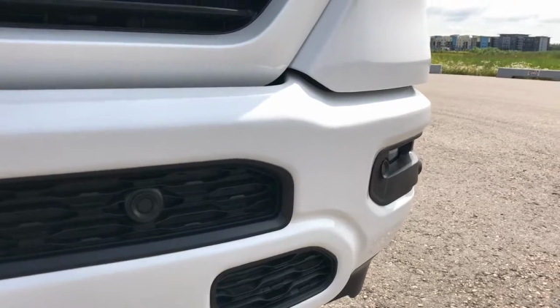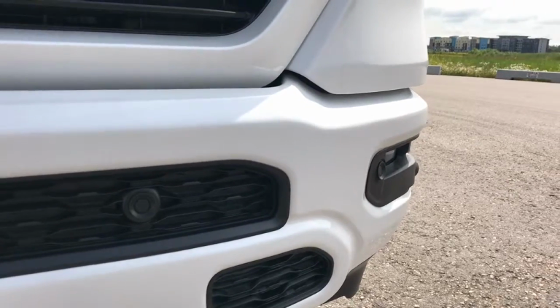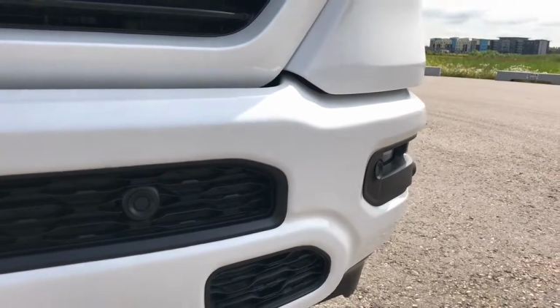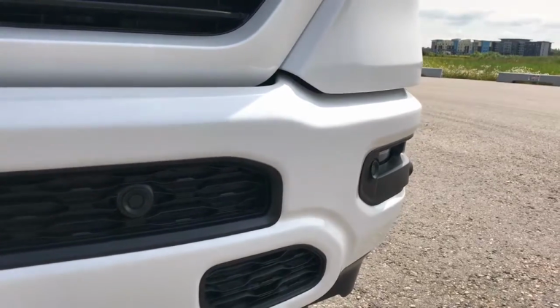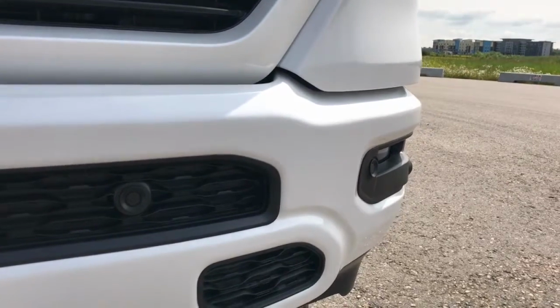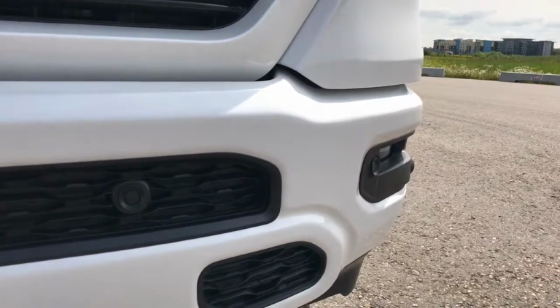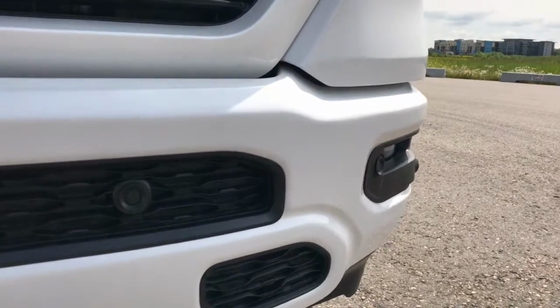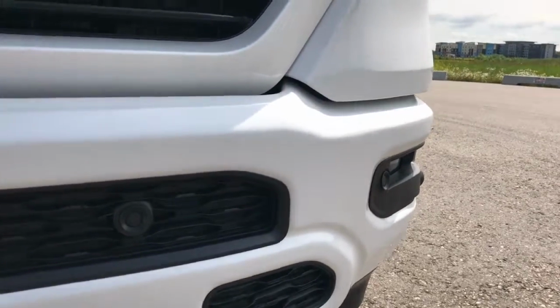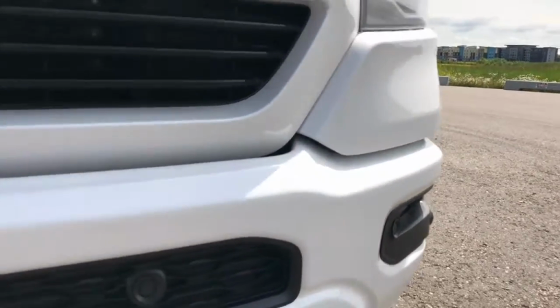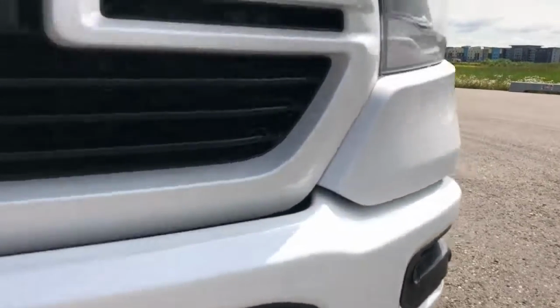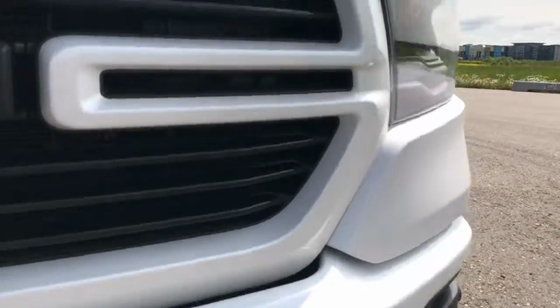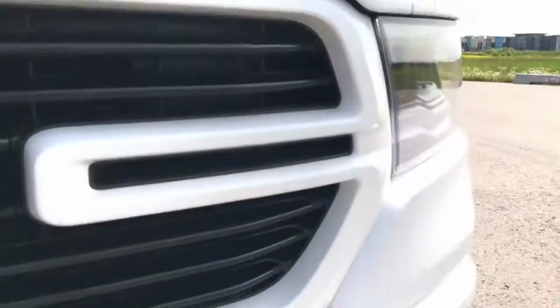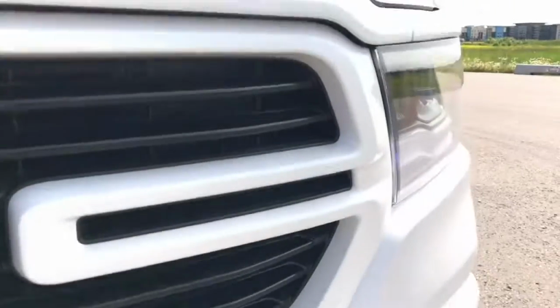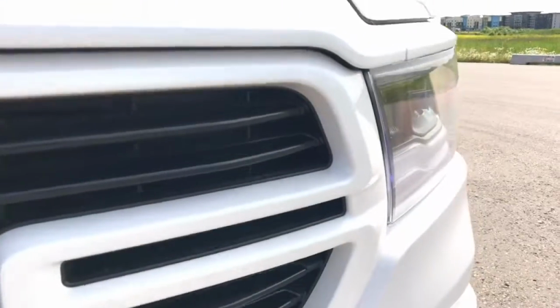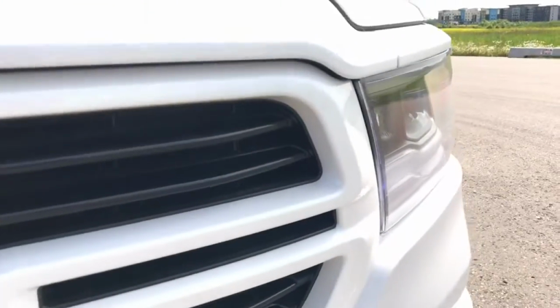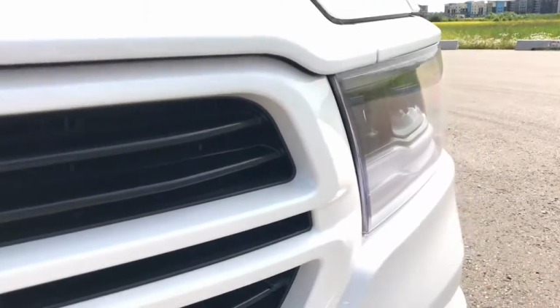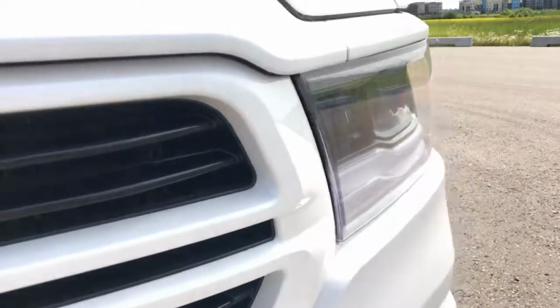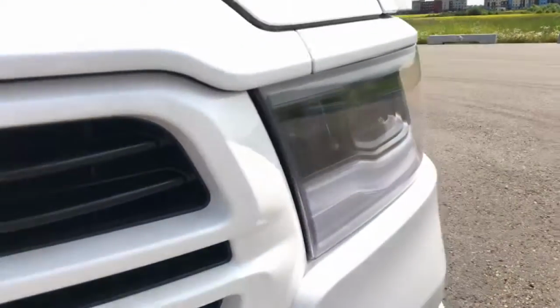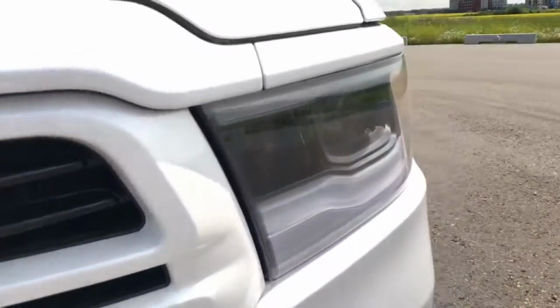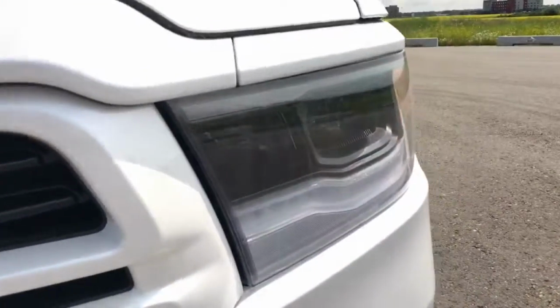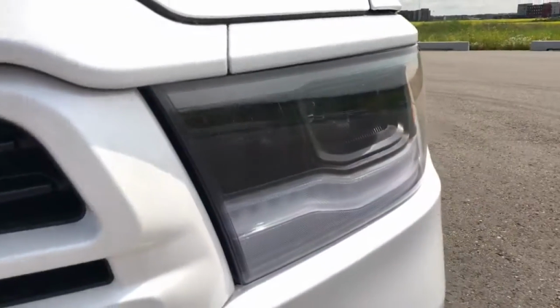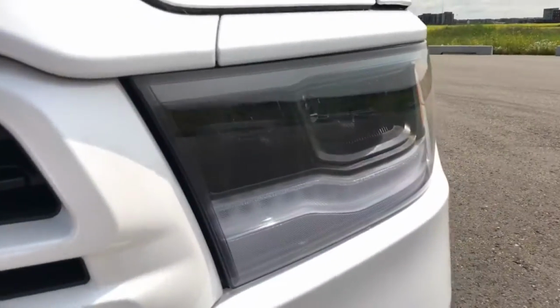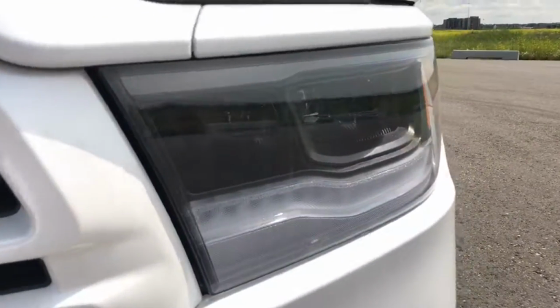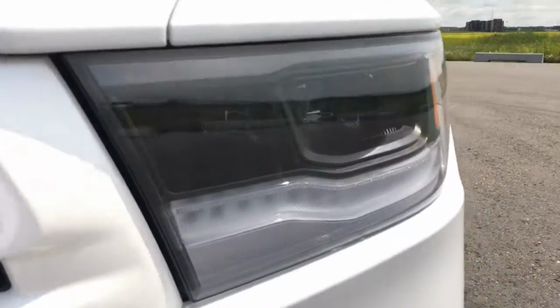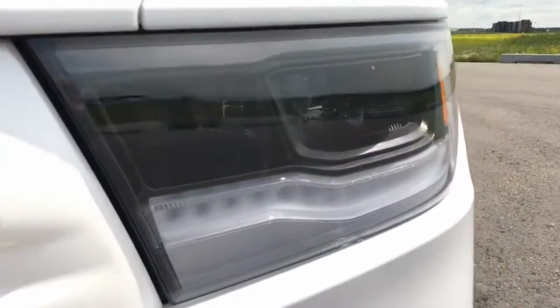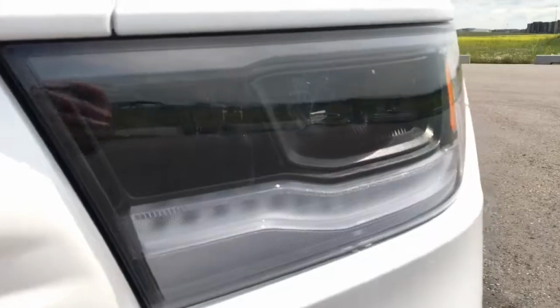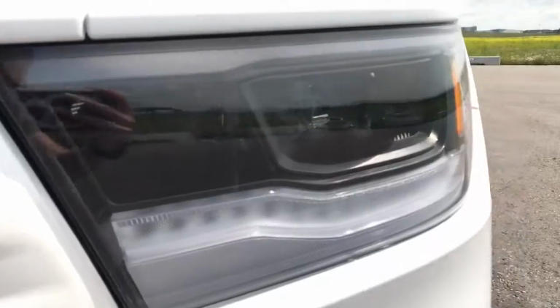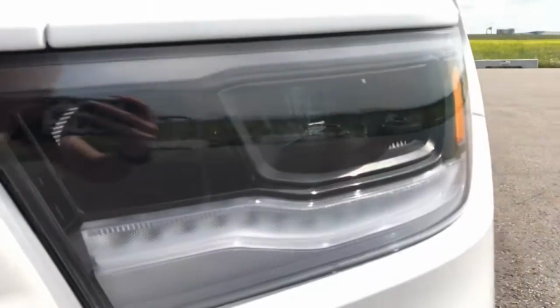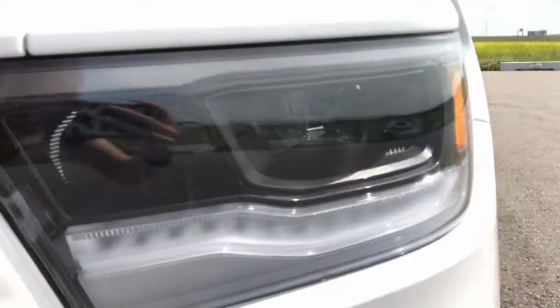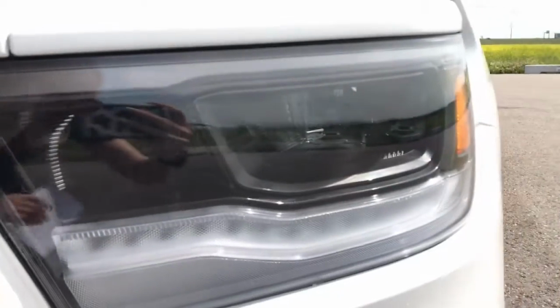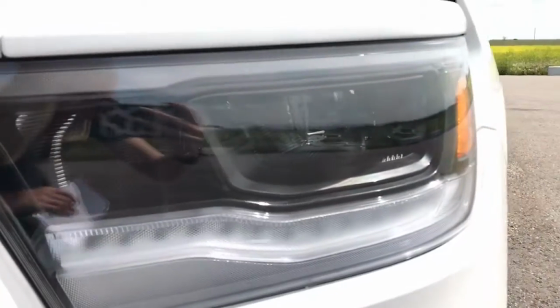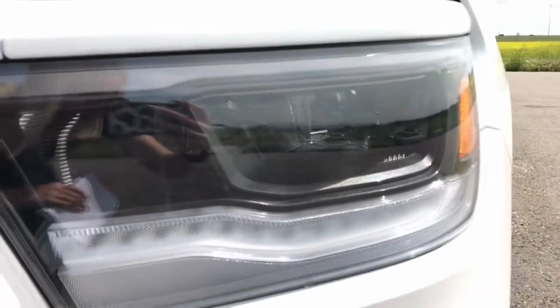We've also got our daytime running headlights with built-in LED fog lights.